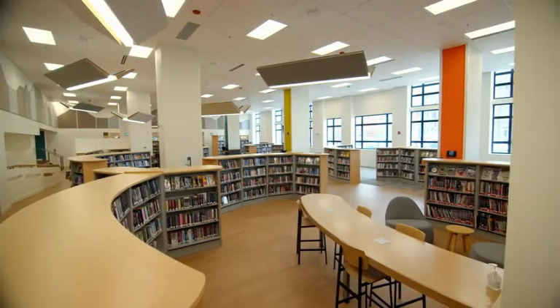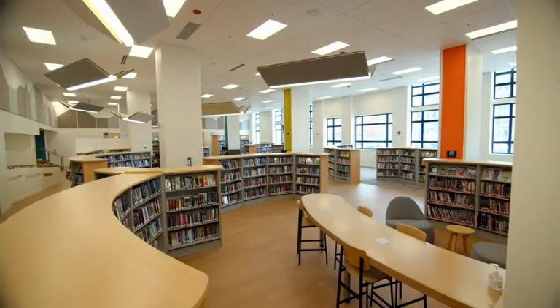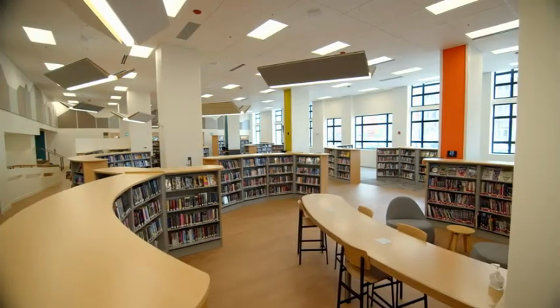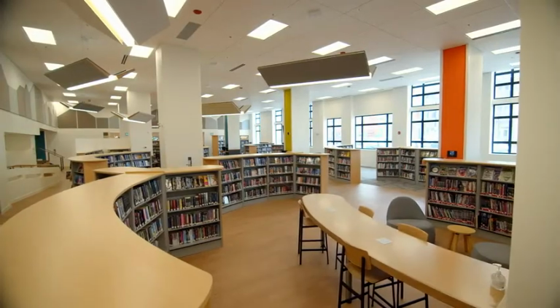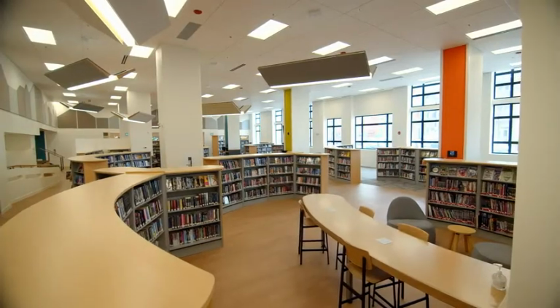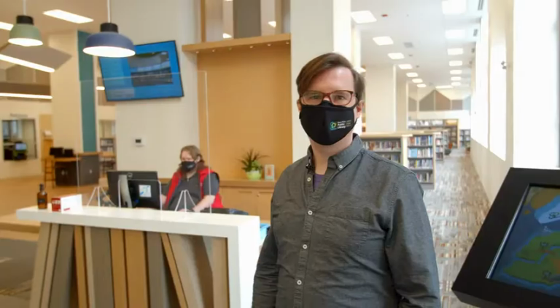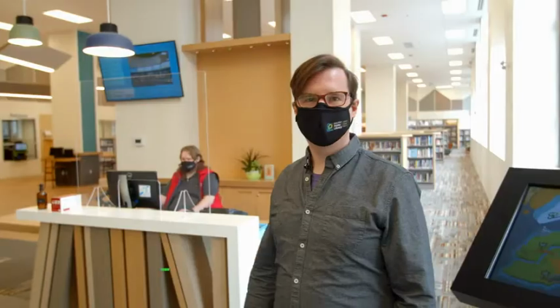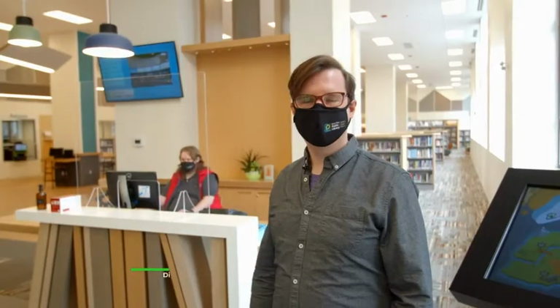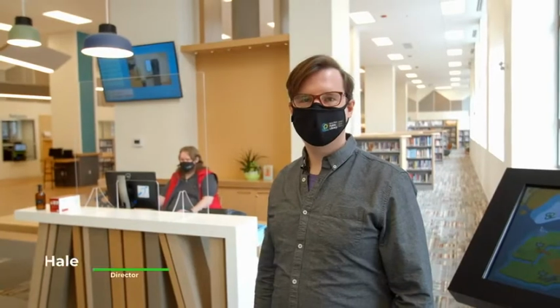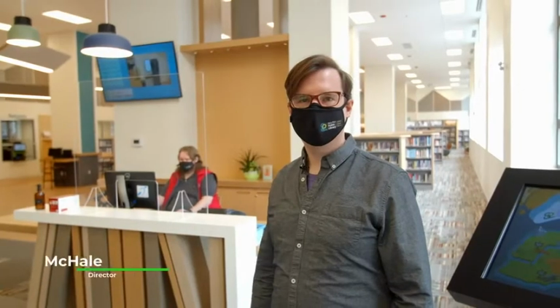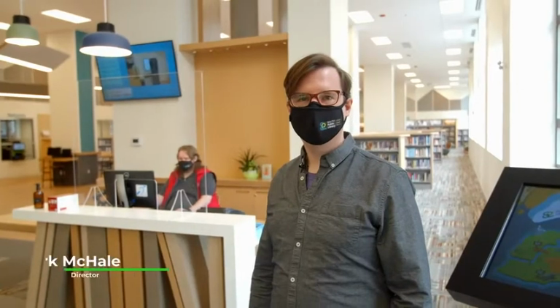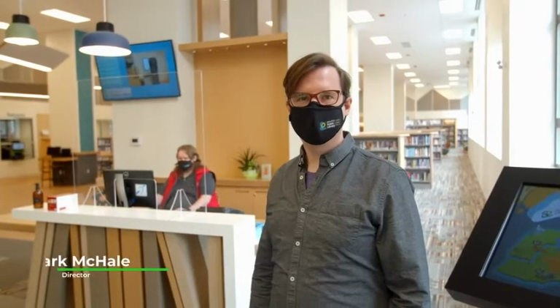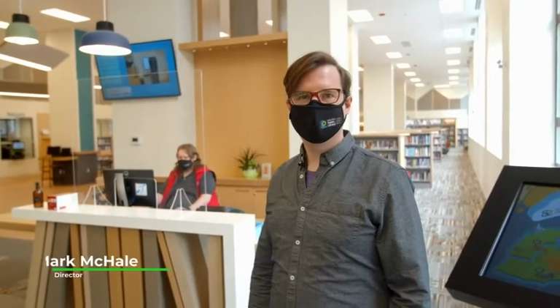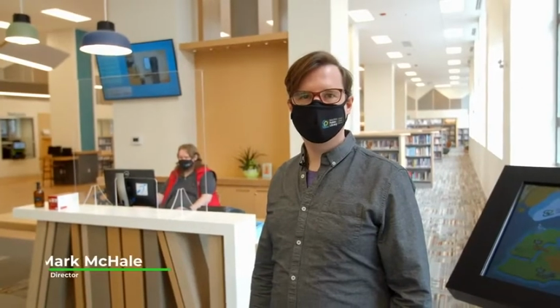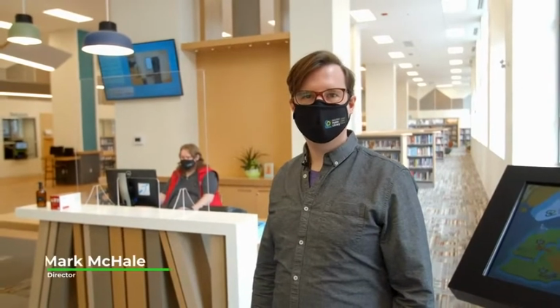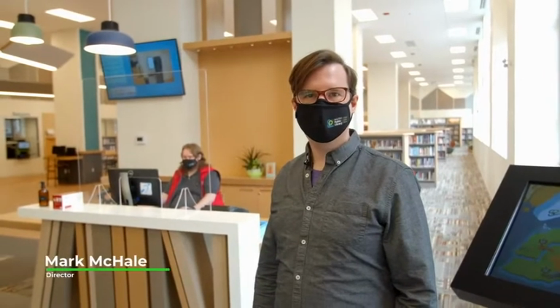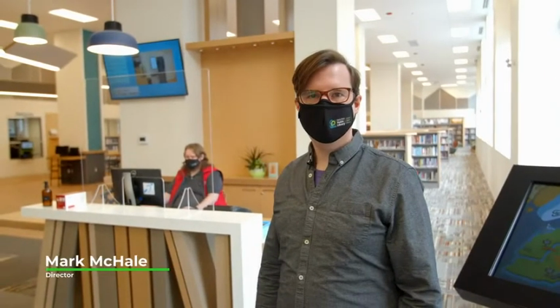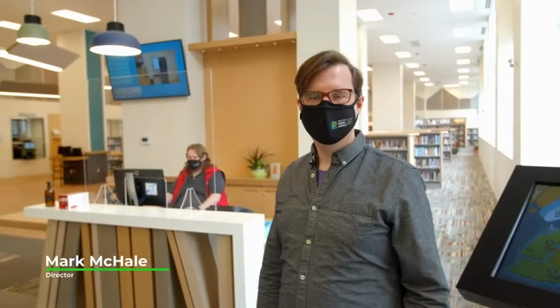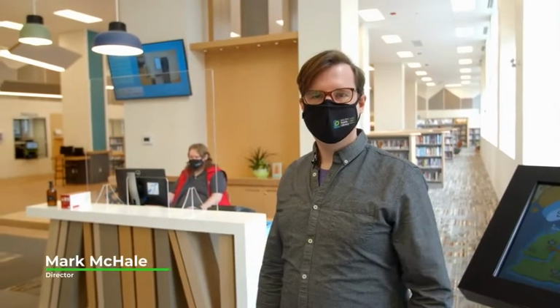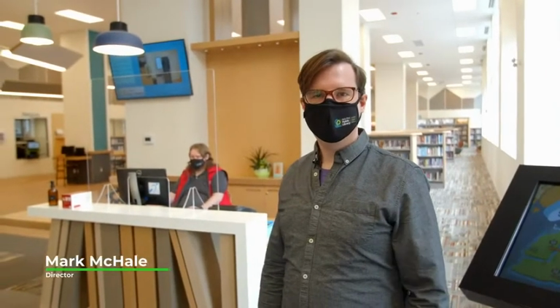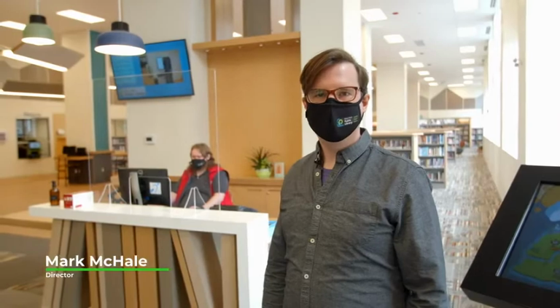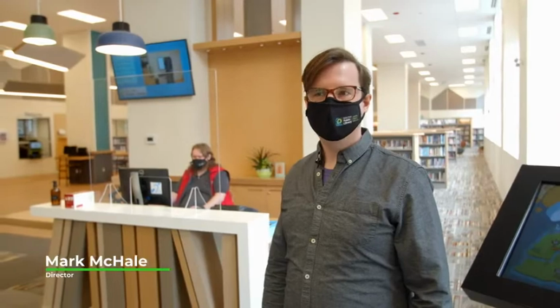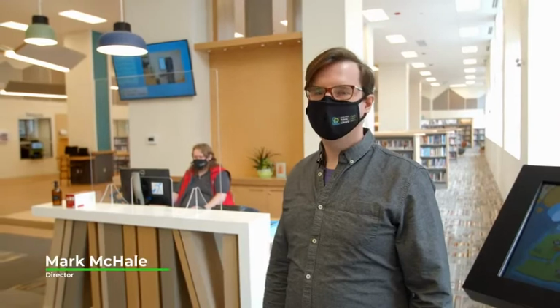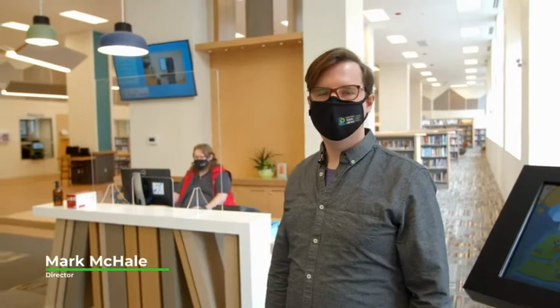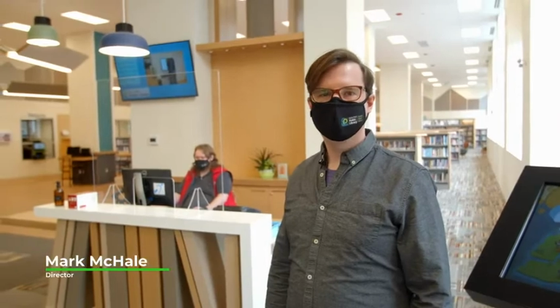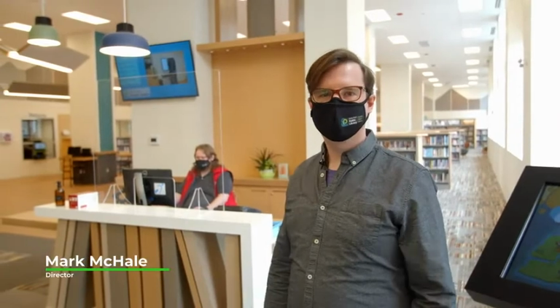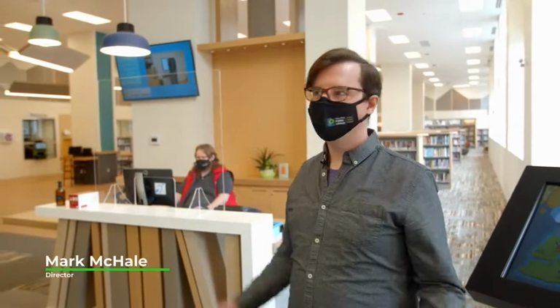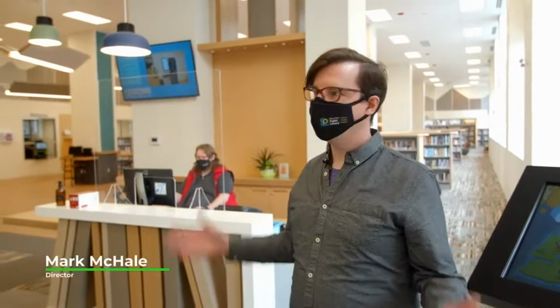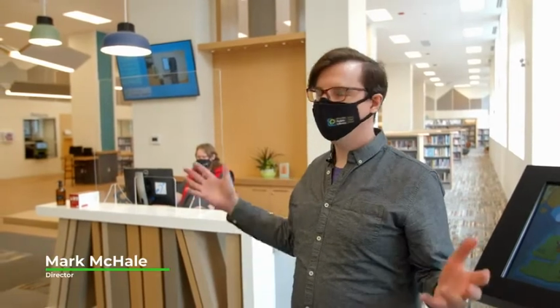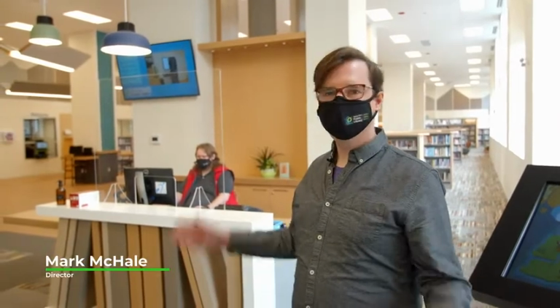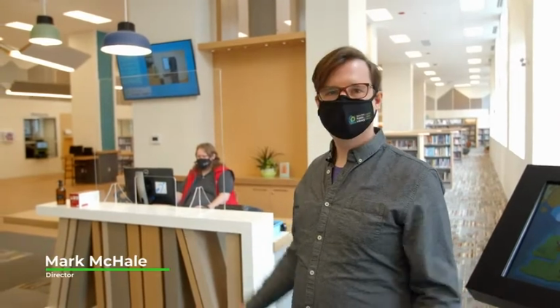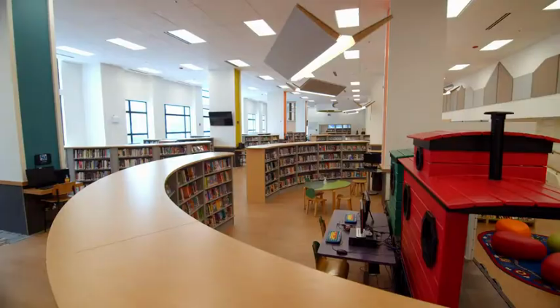Hi, I'm Mark McHale. I'm the director of the Stony Plain Public Library and I'm here to take you on a tour of our brand new facility.